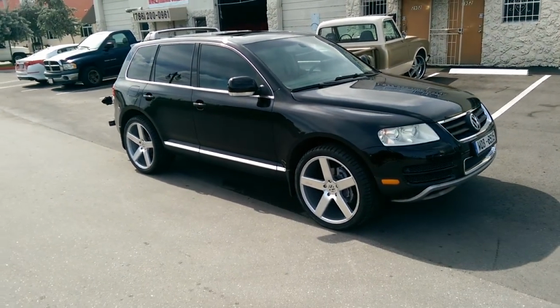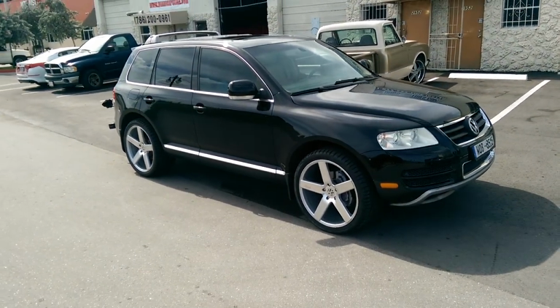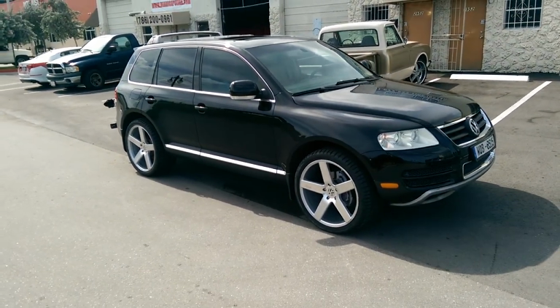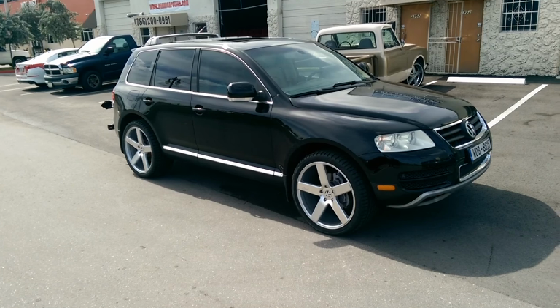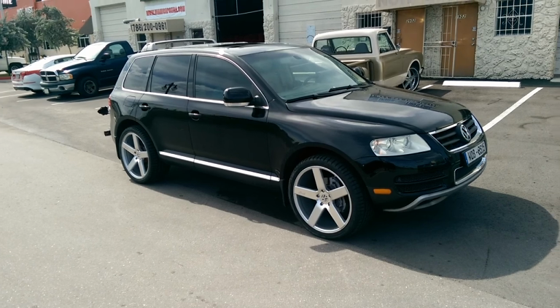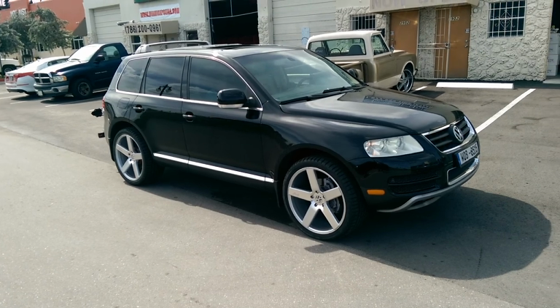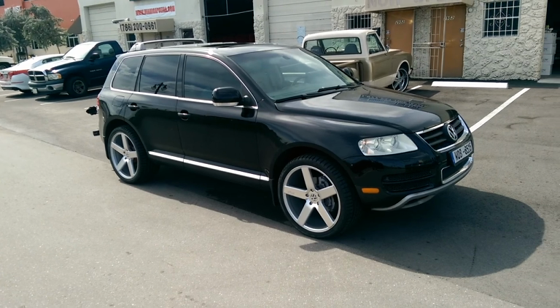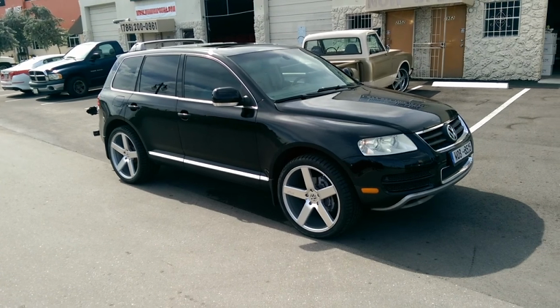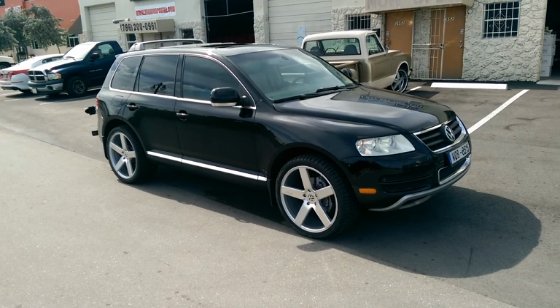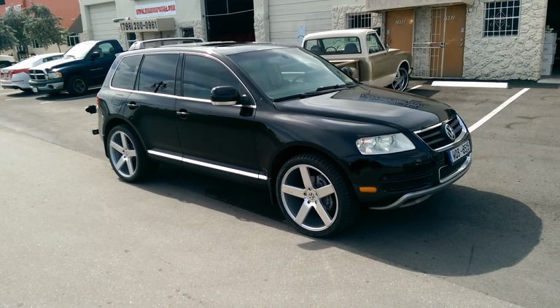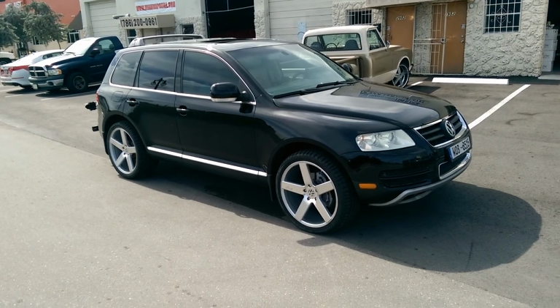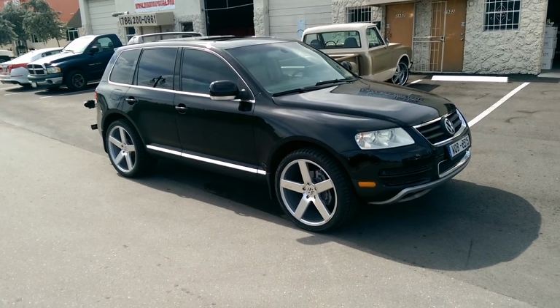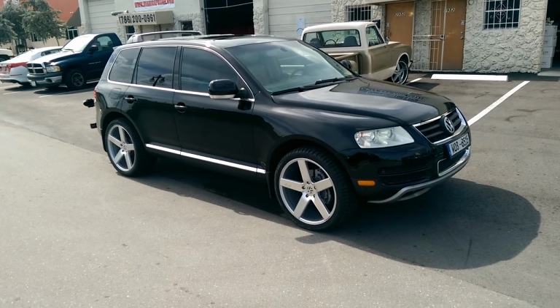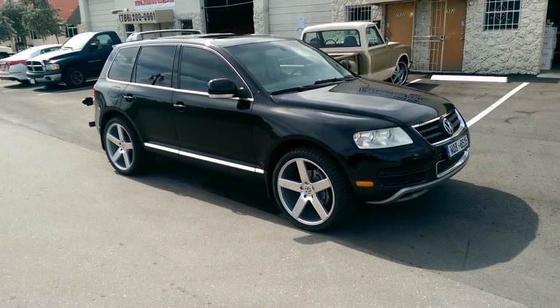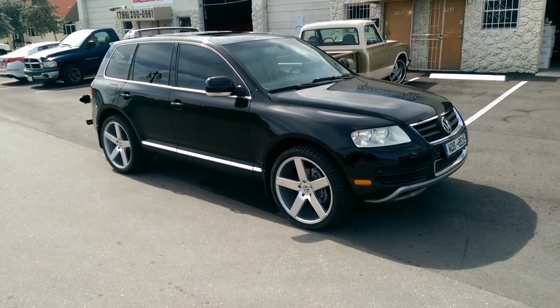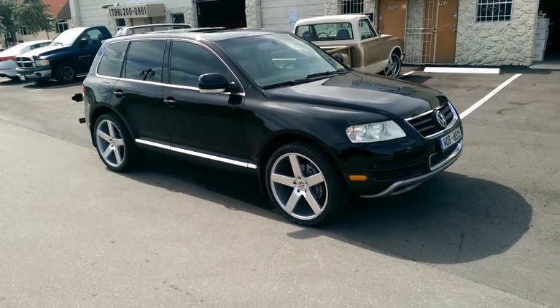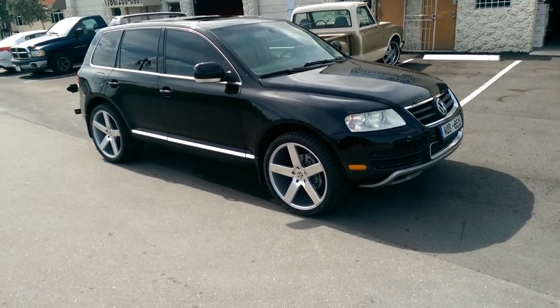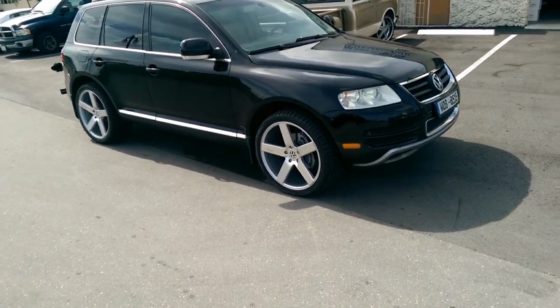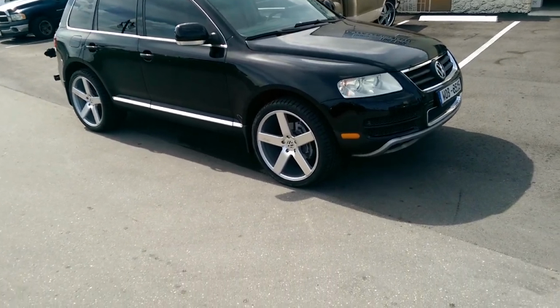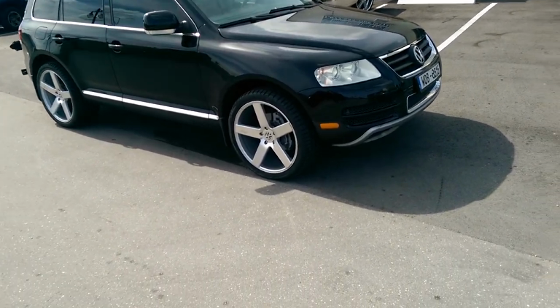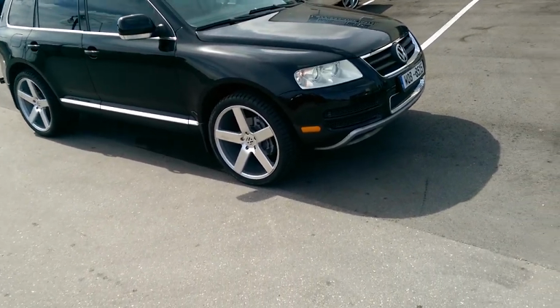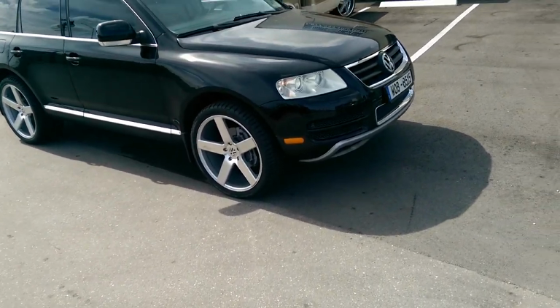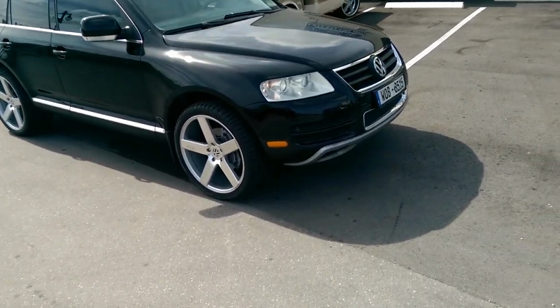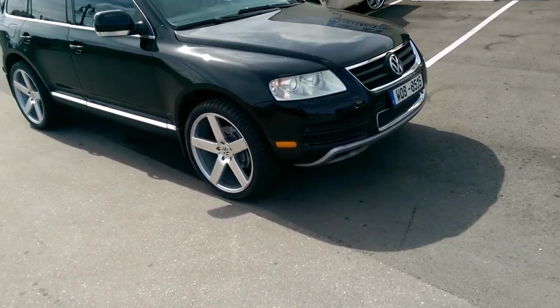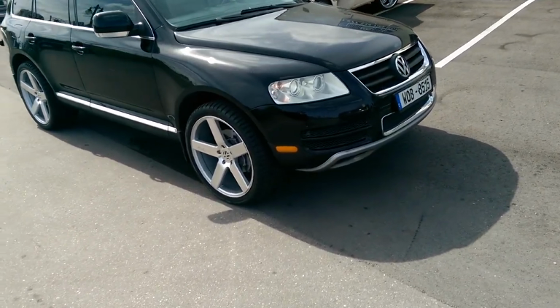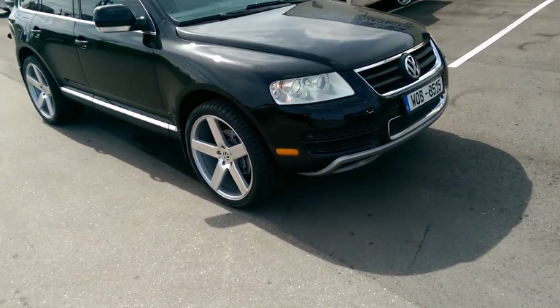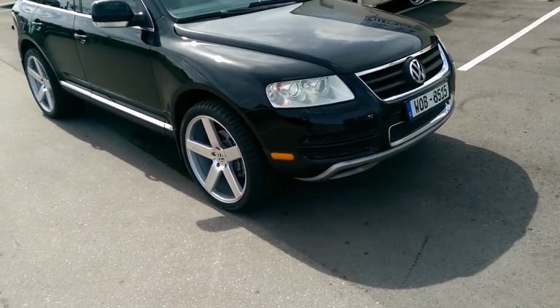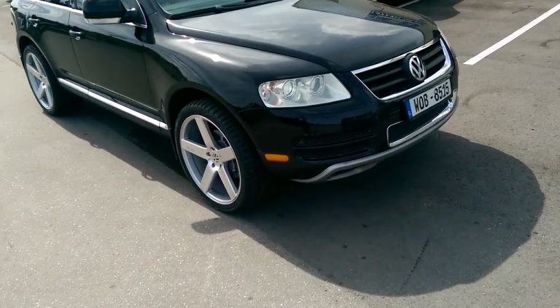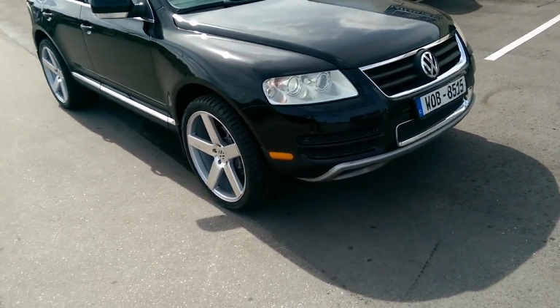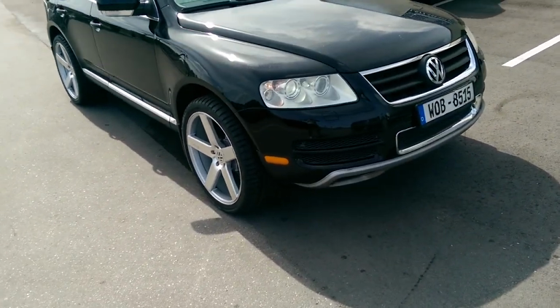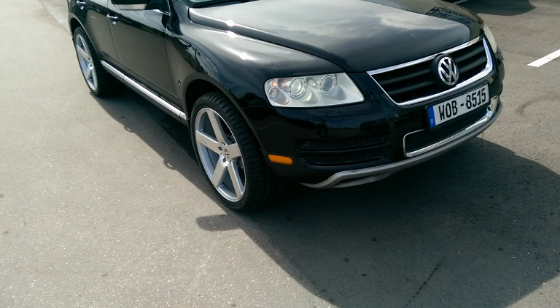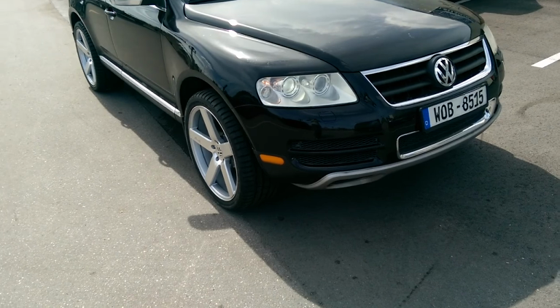Beautiful wheel, beautiful on this vehicle. Just fits the car right, as you can see. It's flush with the fenders.